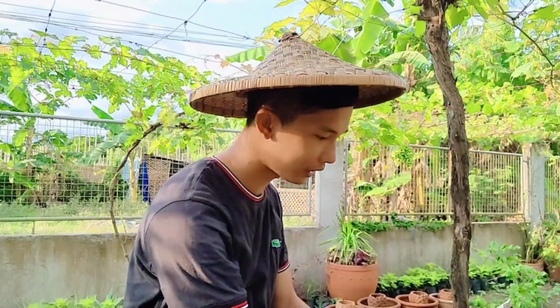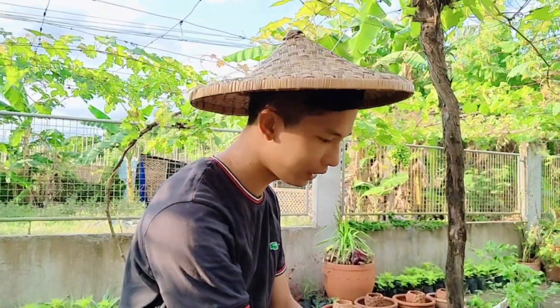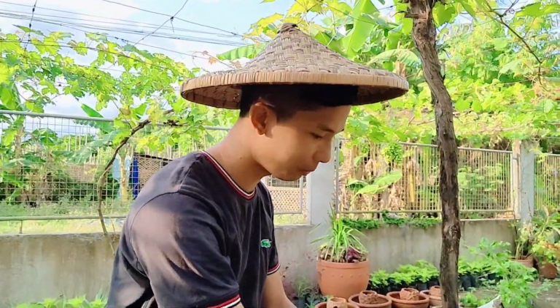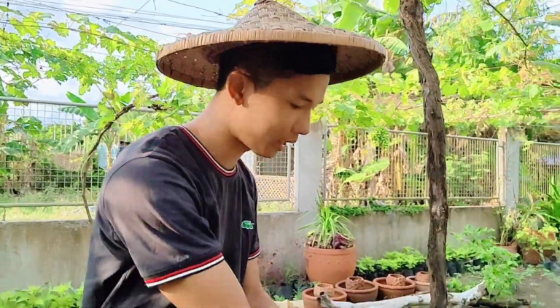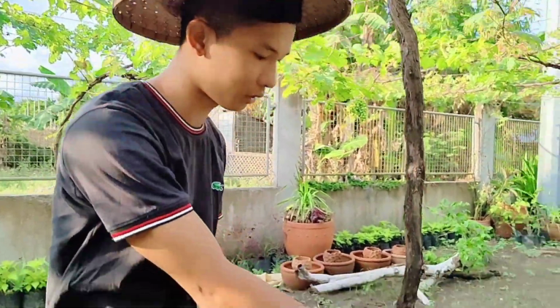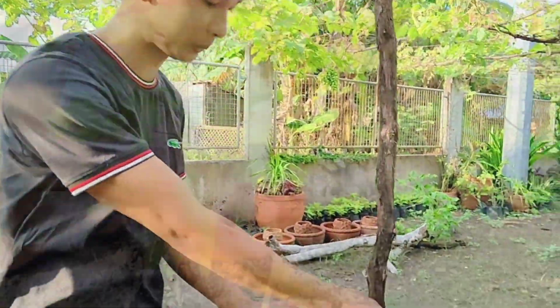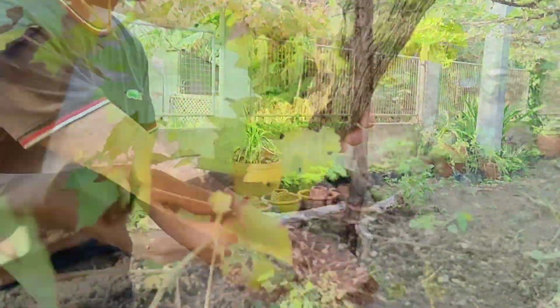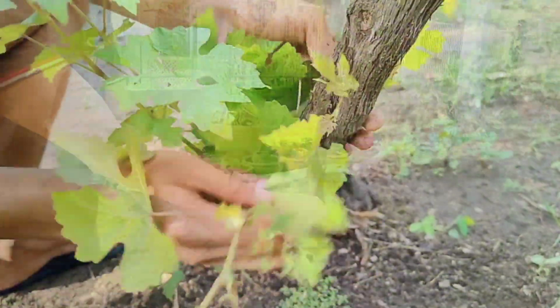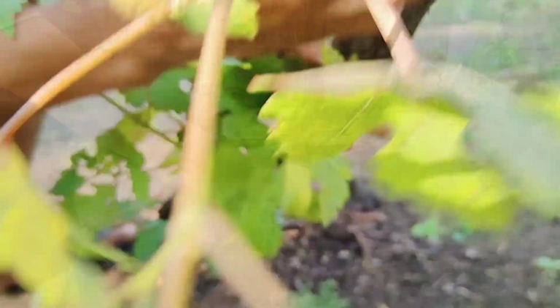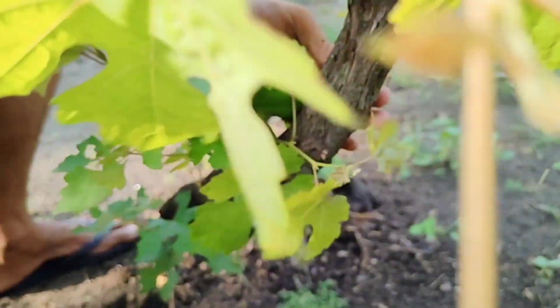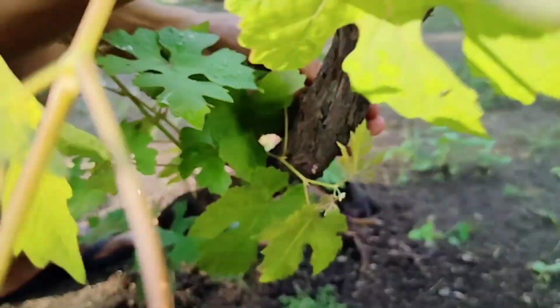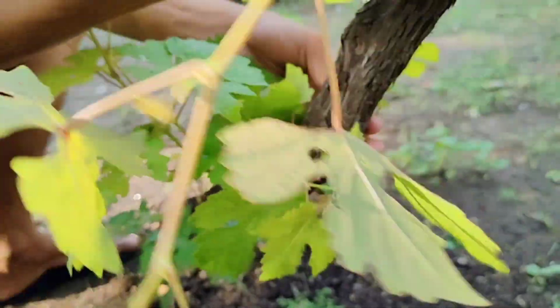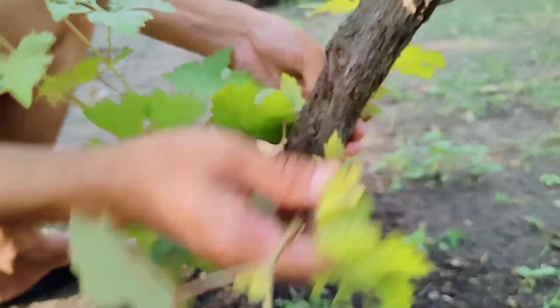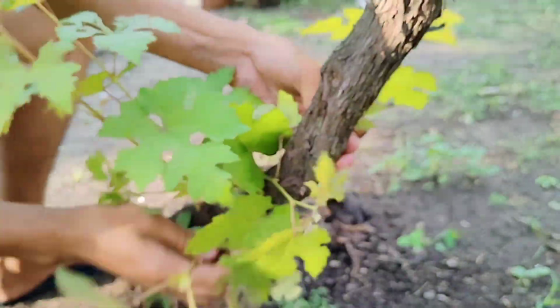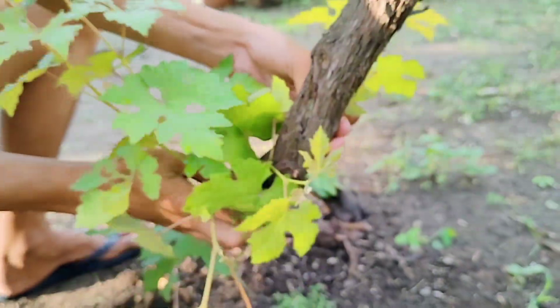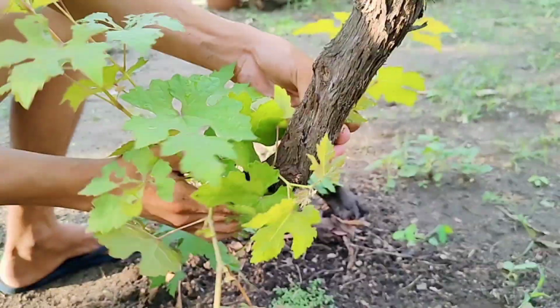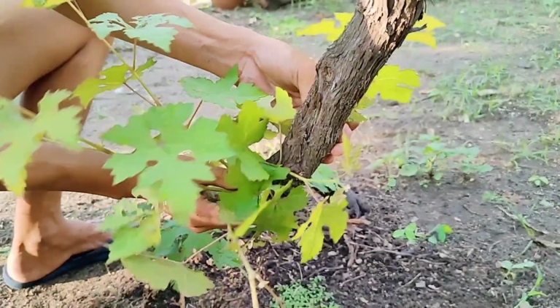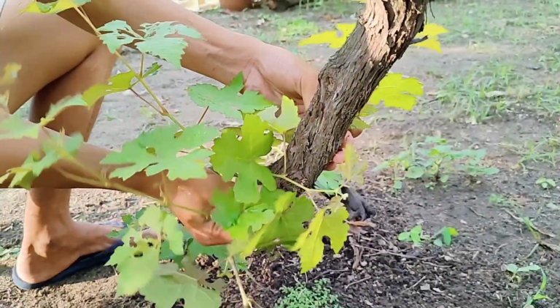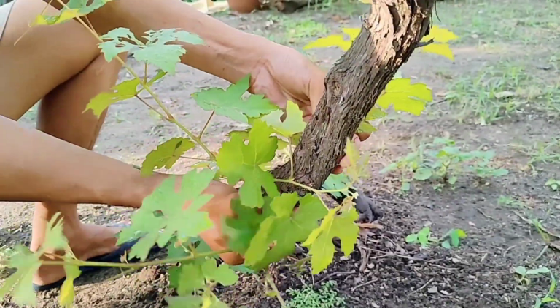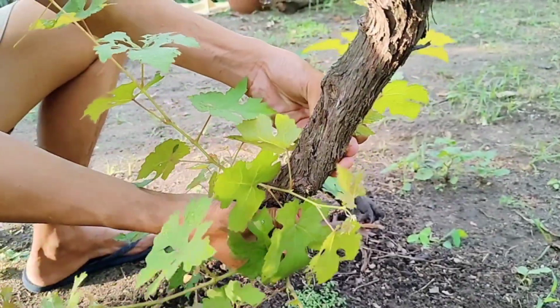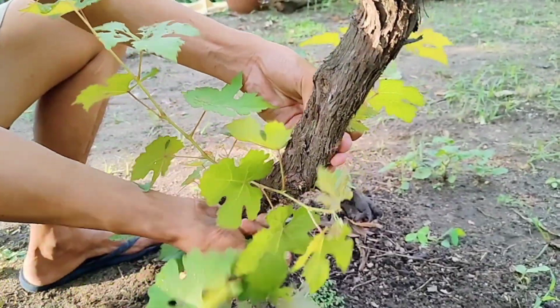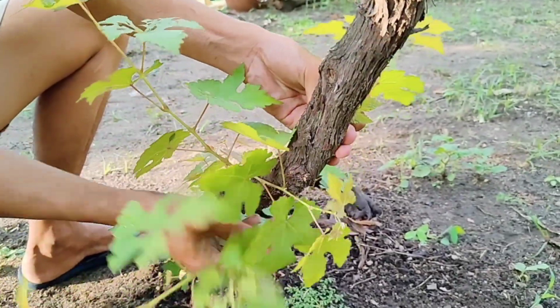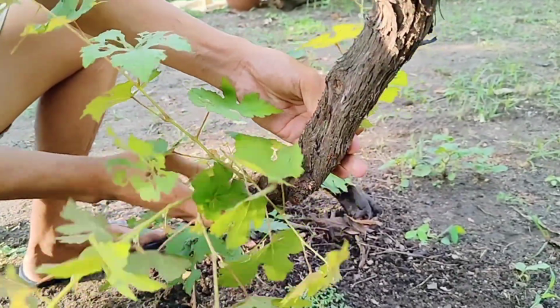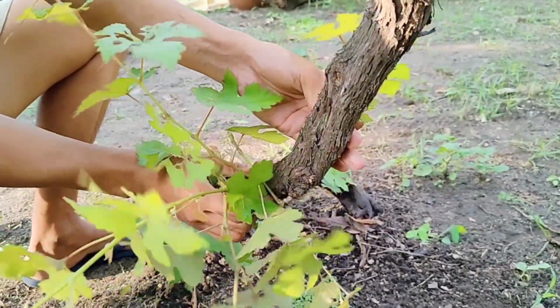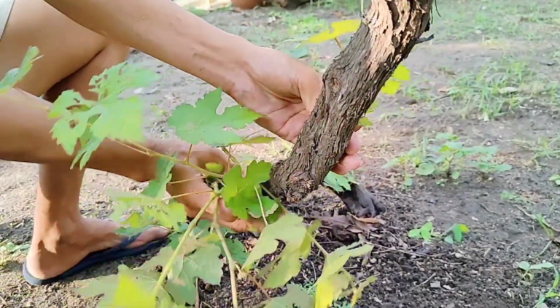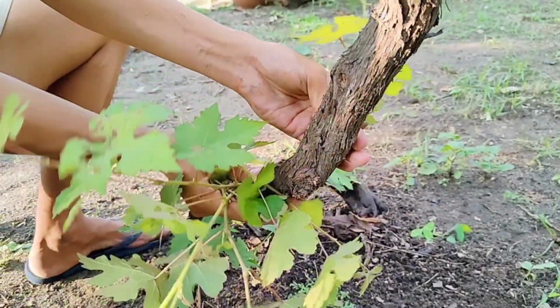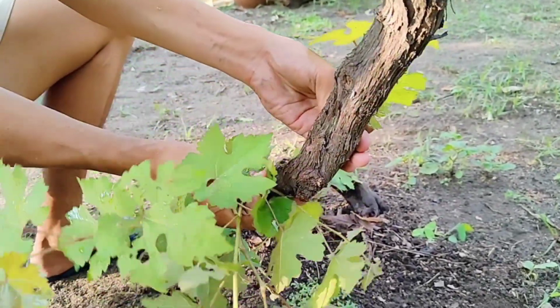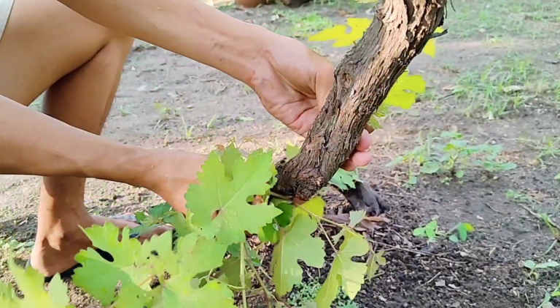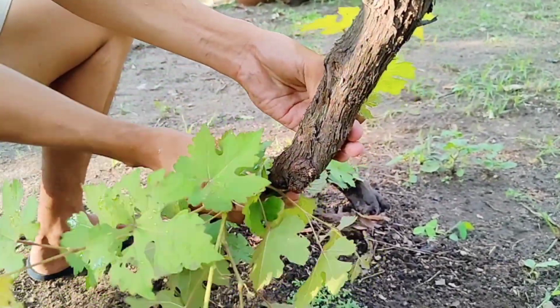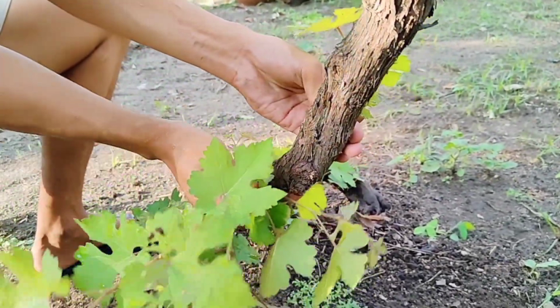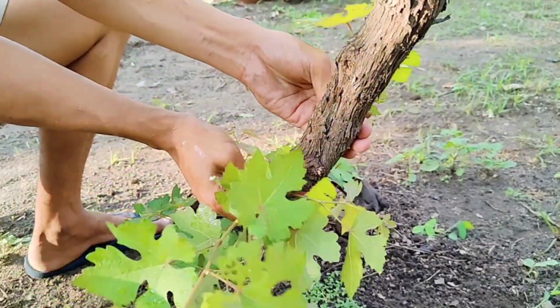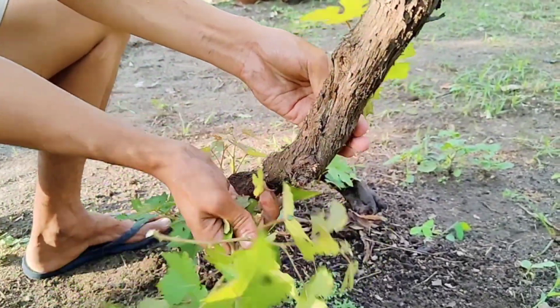Tatanggalin lang po natin ito — kahit hindi po tayo gumamit ng pruning shear sa ganito ay malambot pa yung kanilang mga sanga.